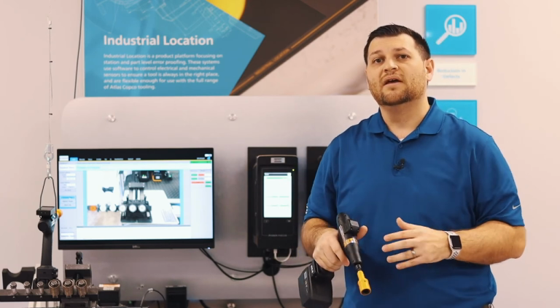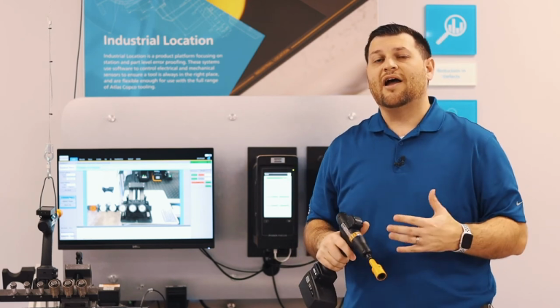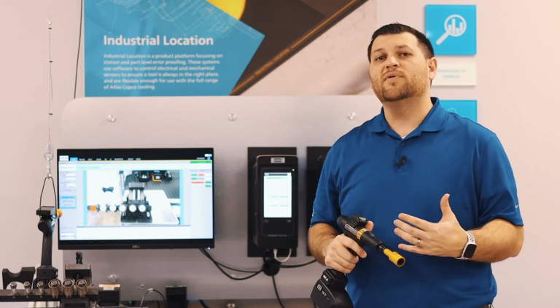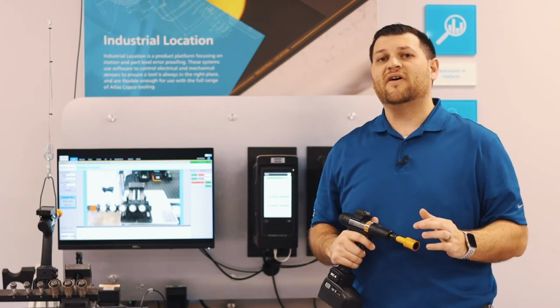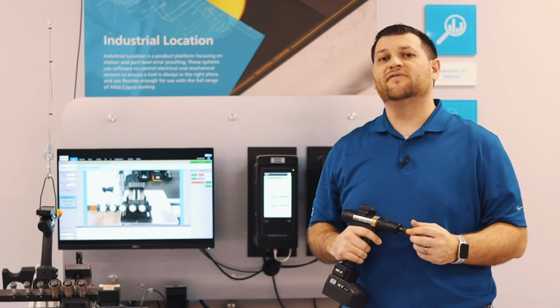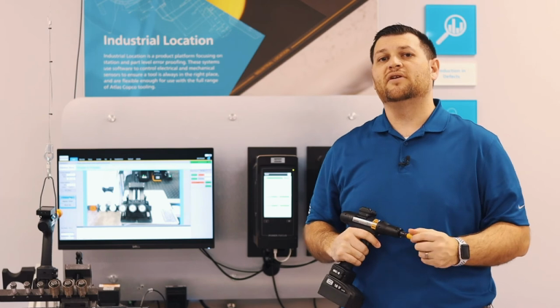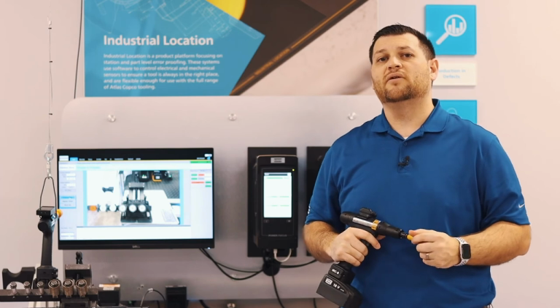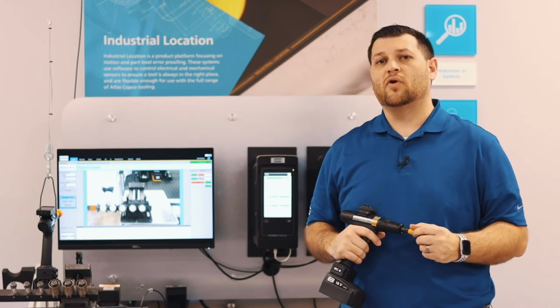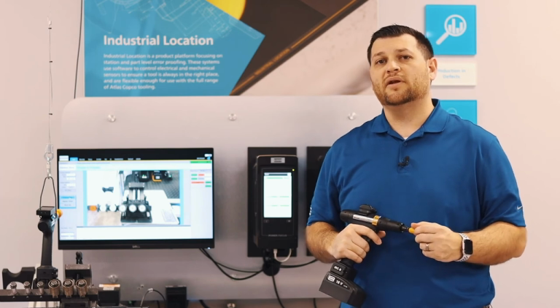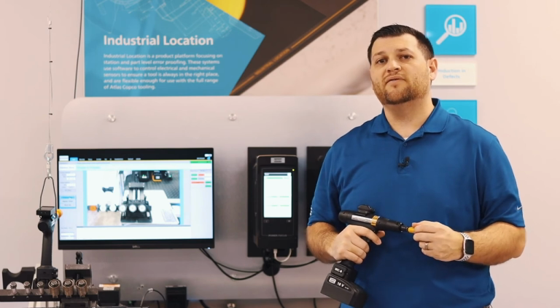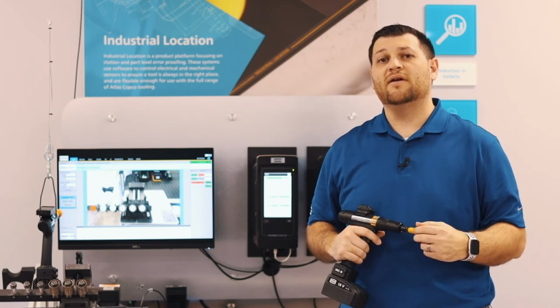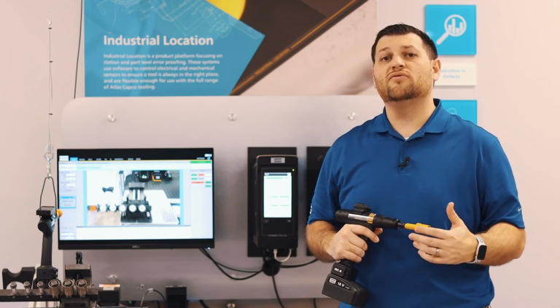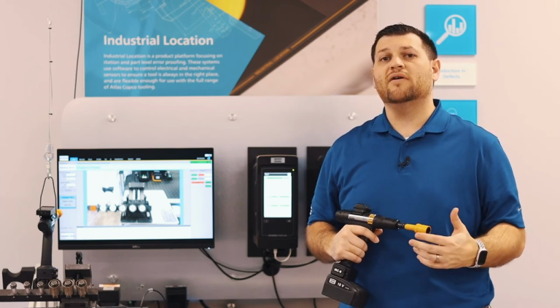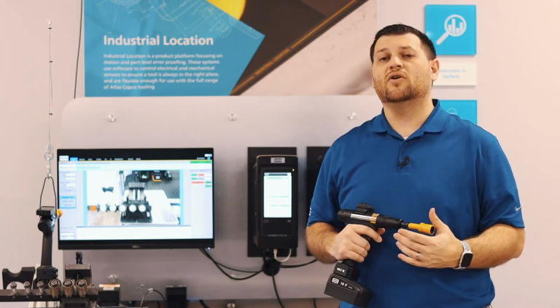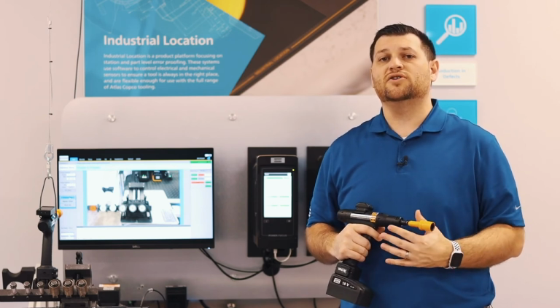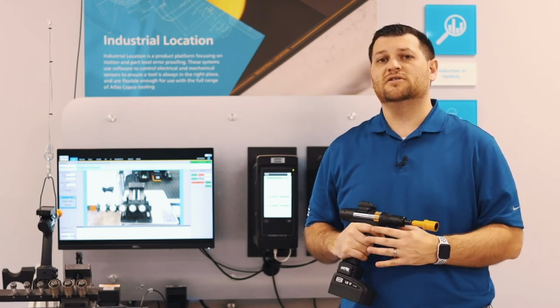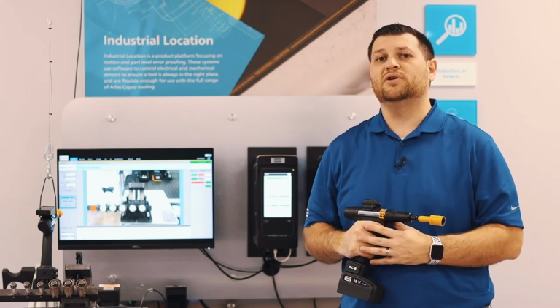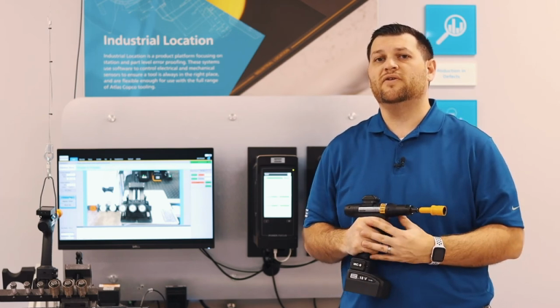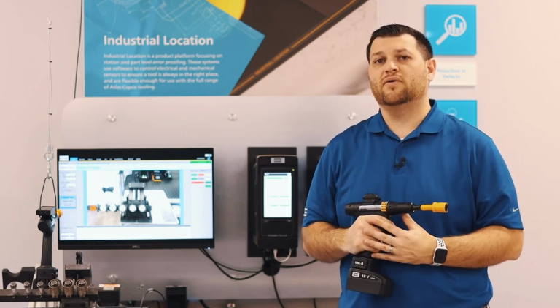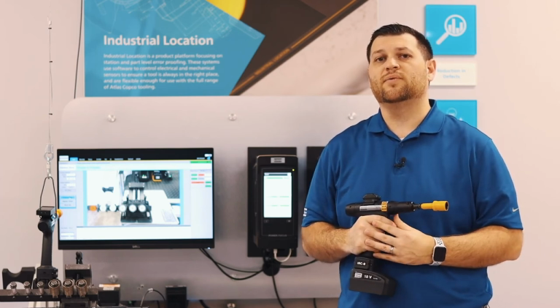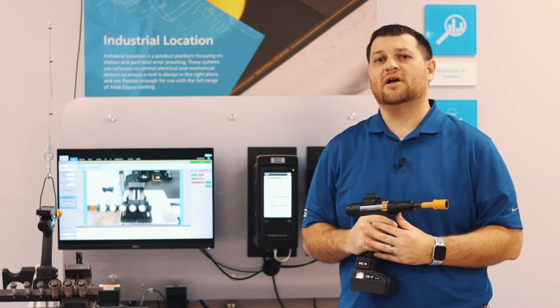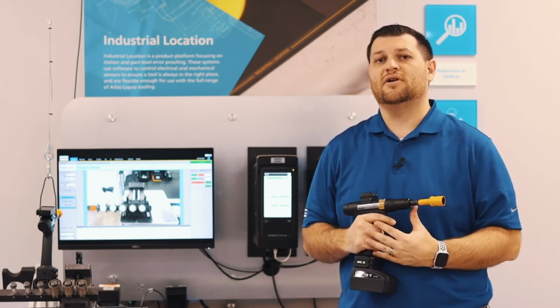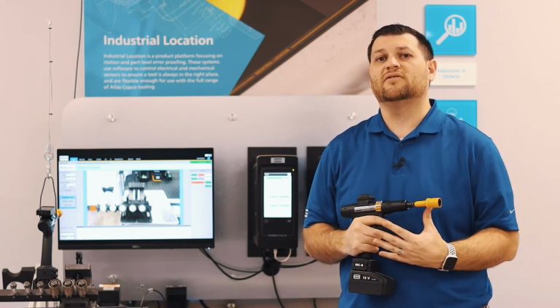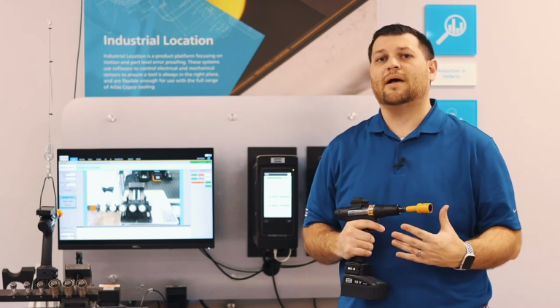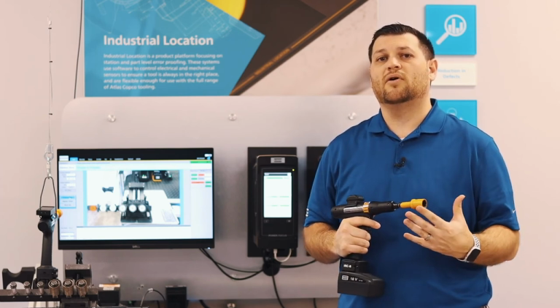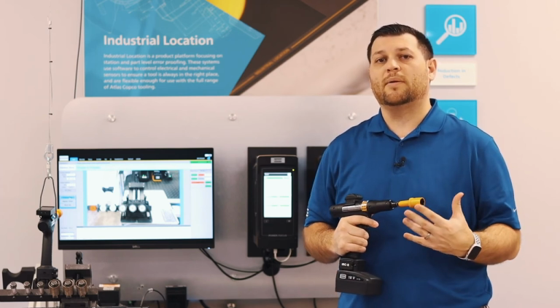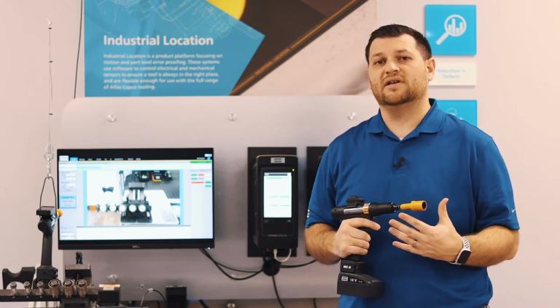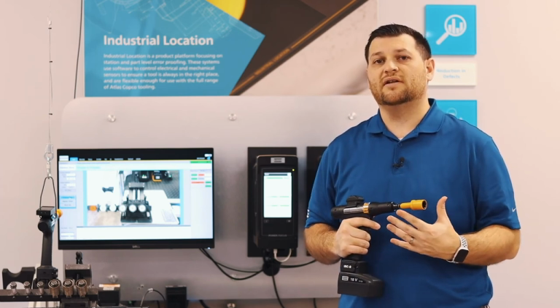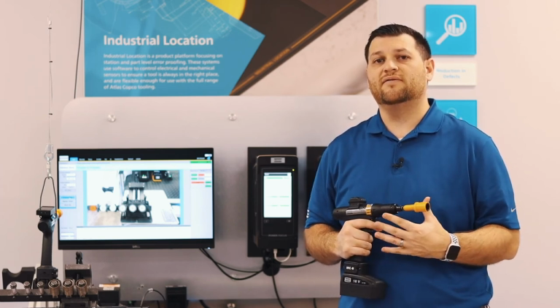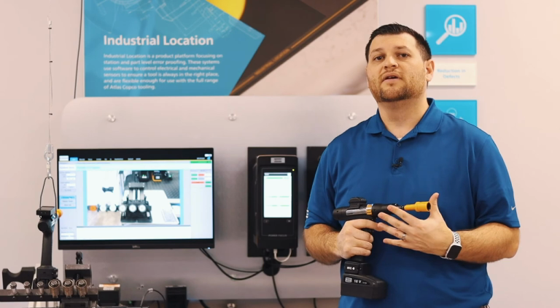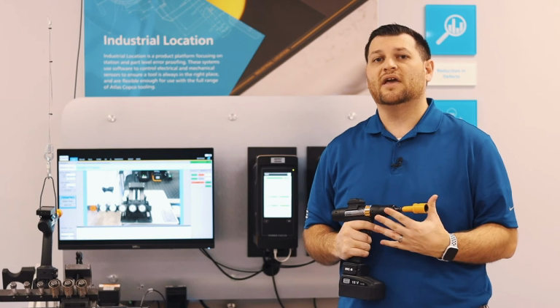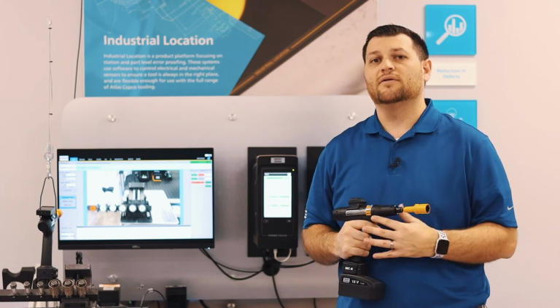I hope you found this video informative. If you have any questions, please feel free to reach out to your Atlas Copco representative. Thank you.